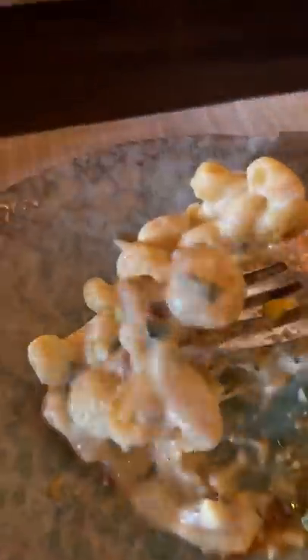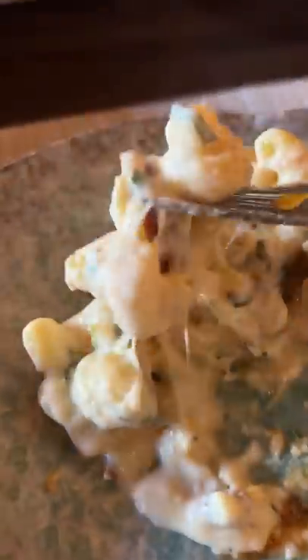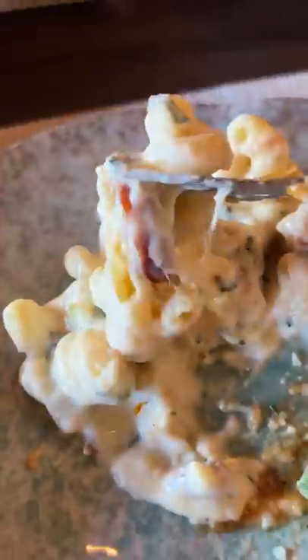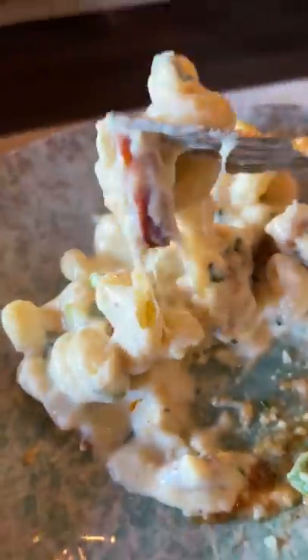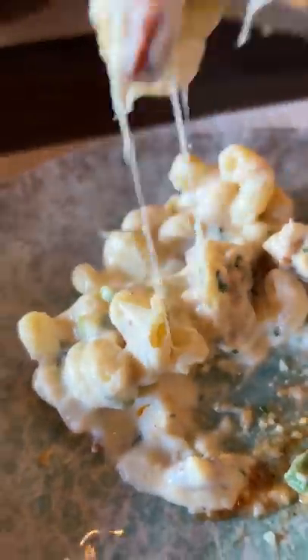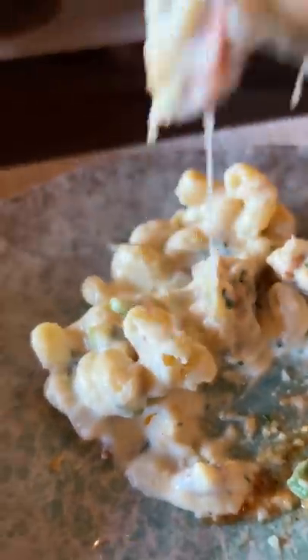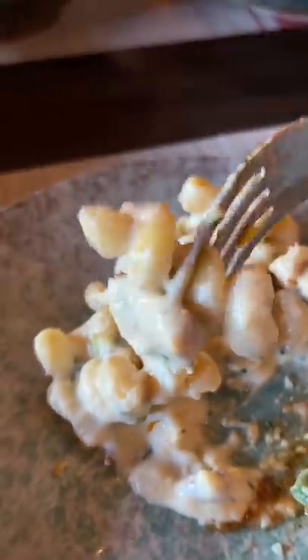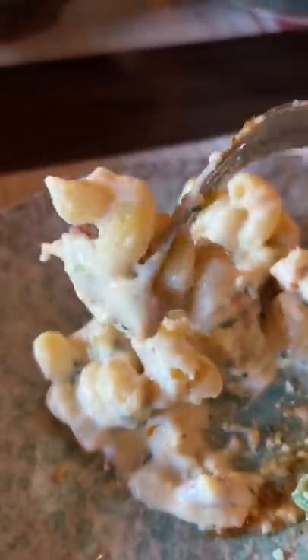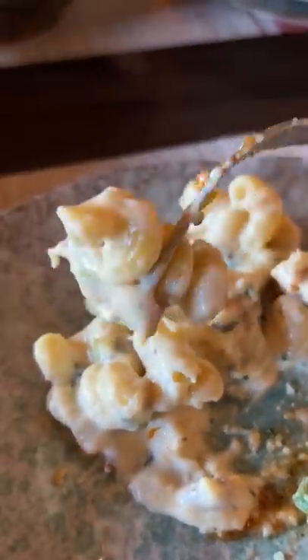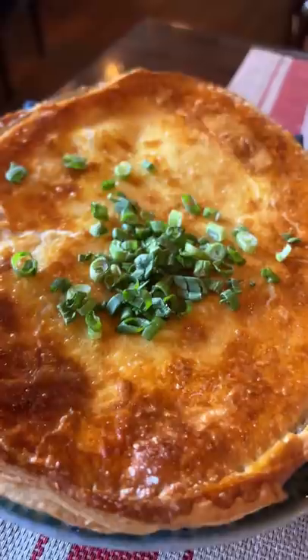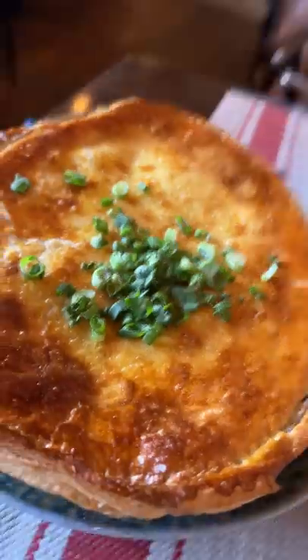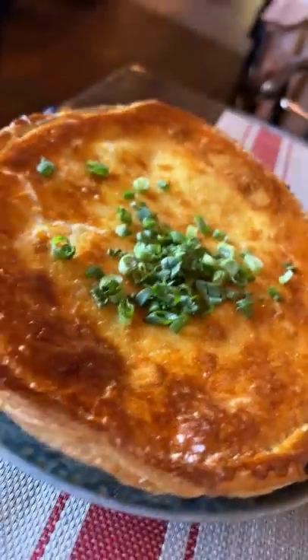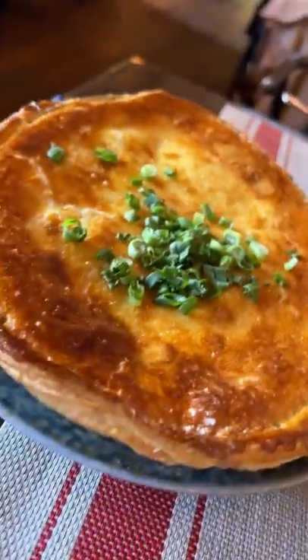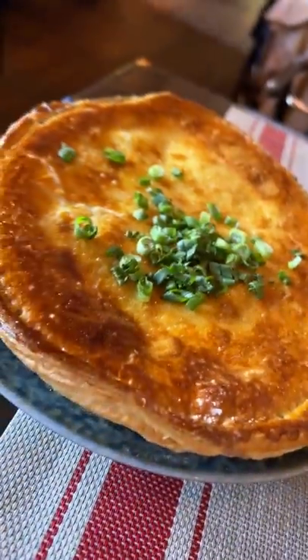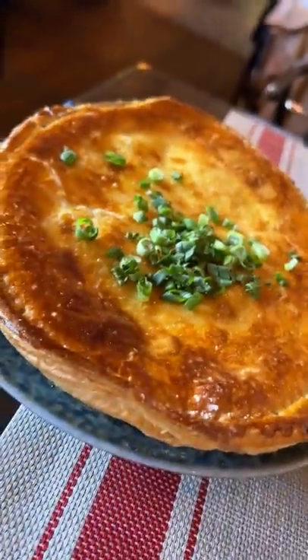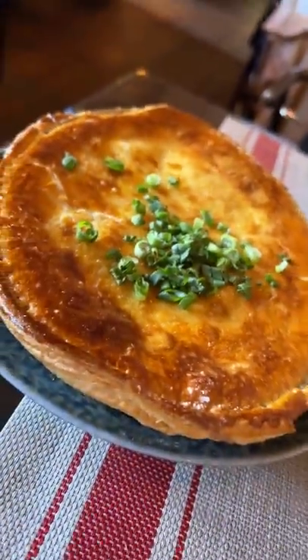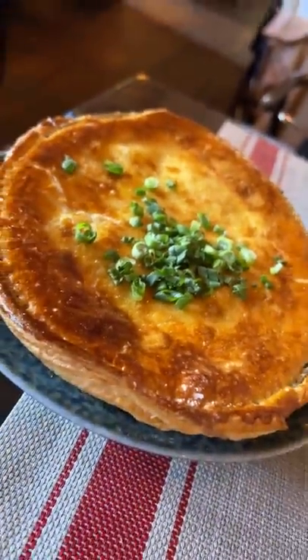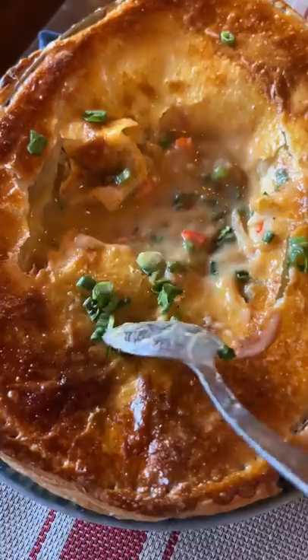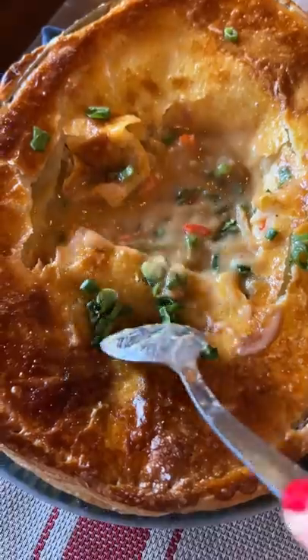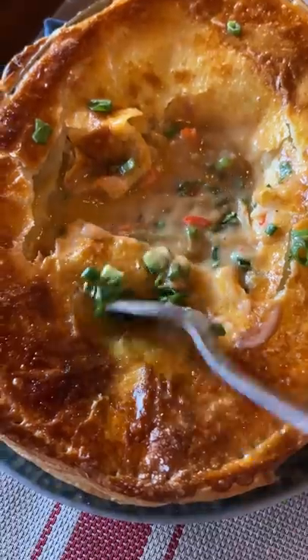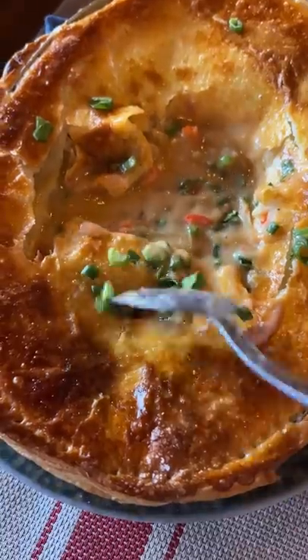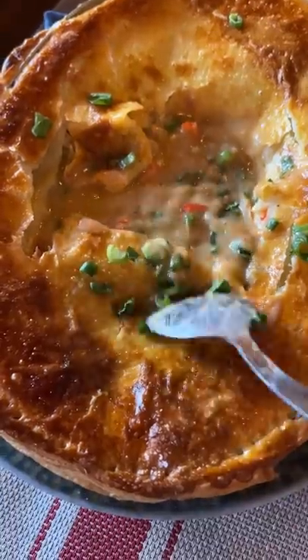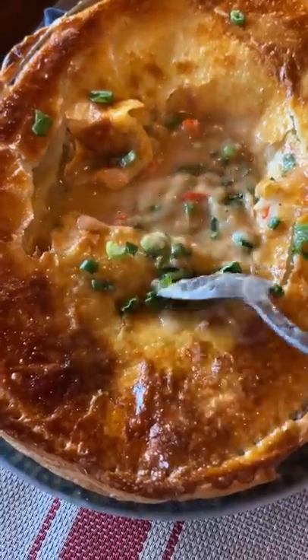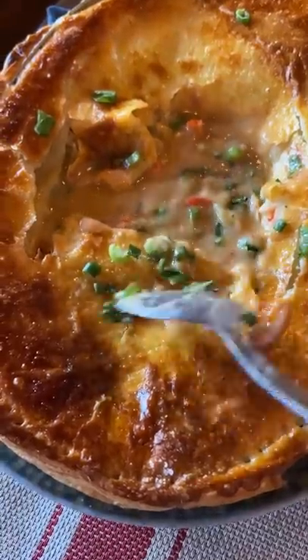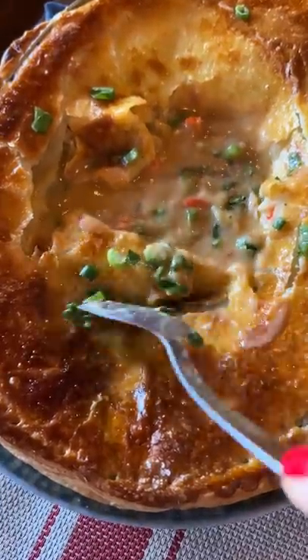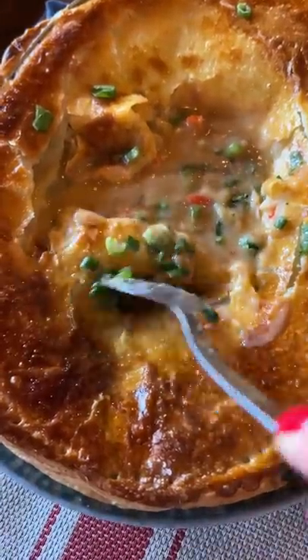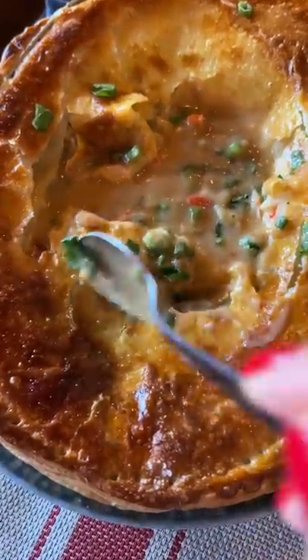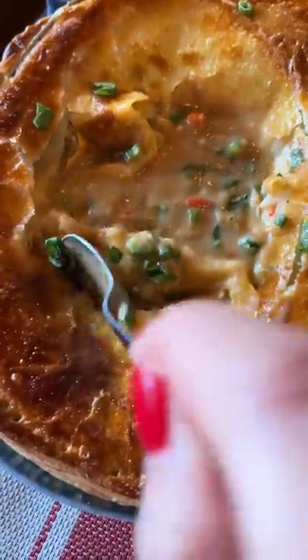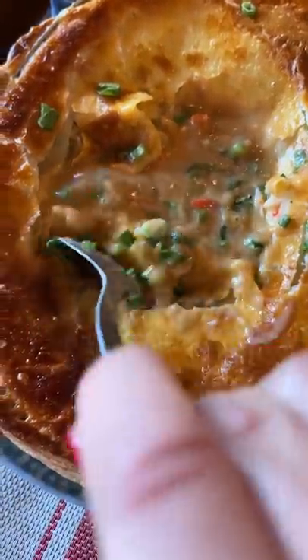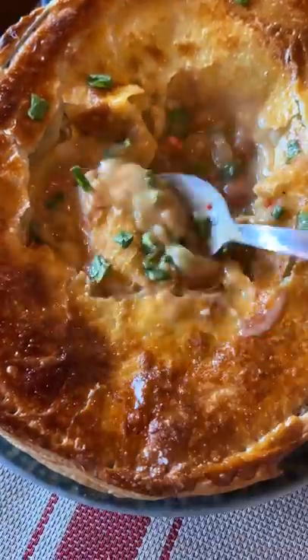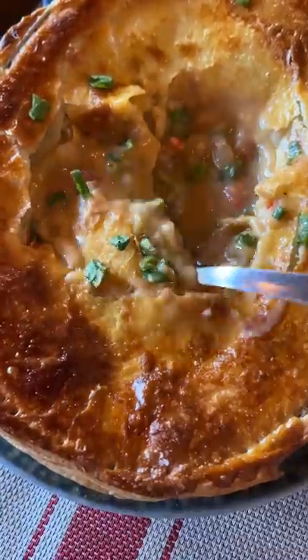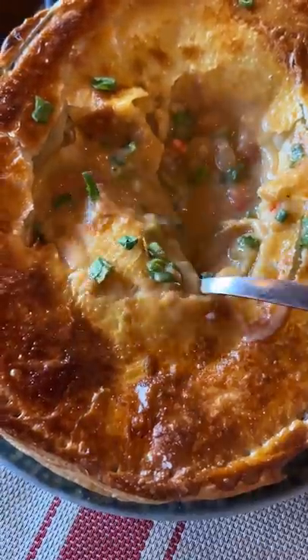And then the pot pie, which had crawfish, oysters, shrimp, andouille sausage, gumbo gravy, and veggies.